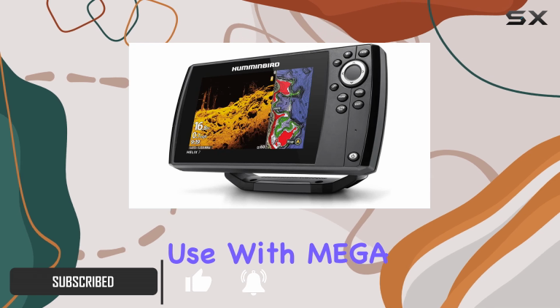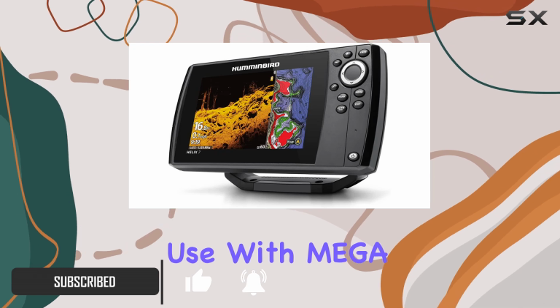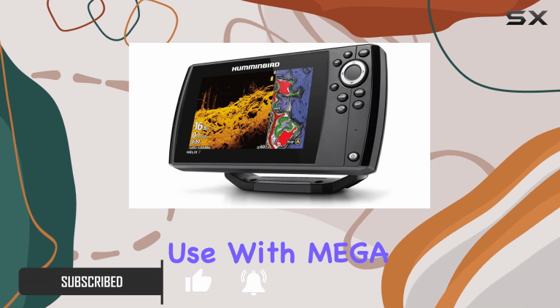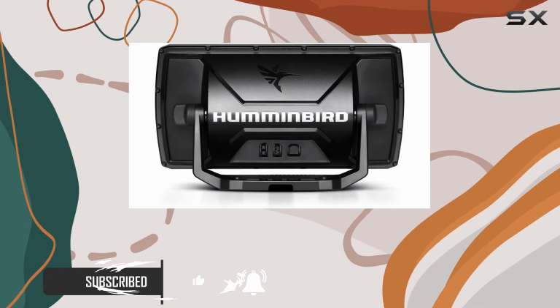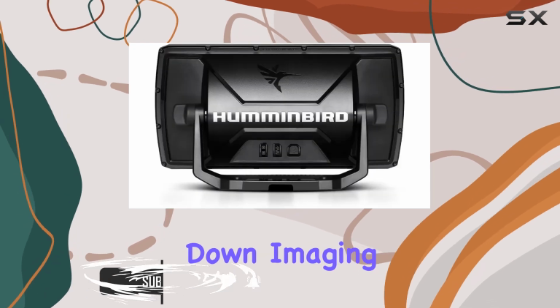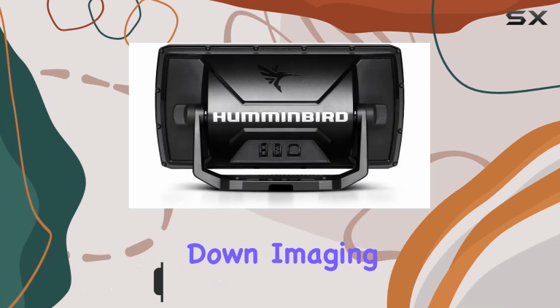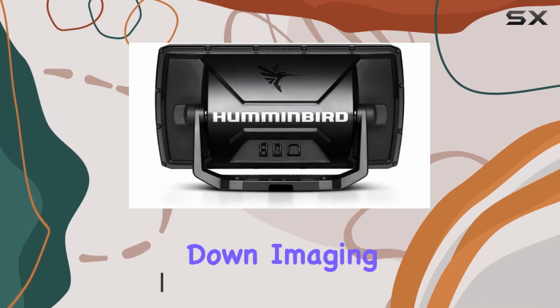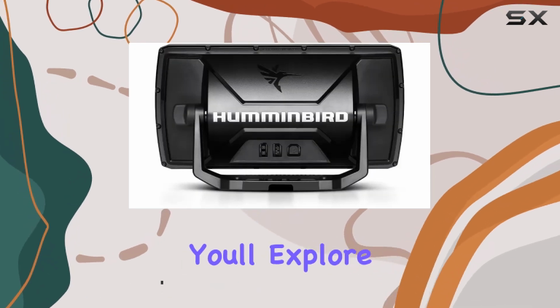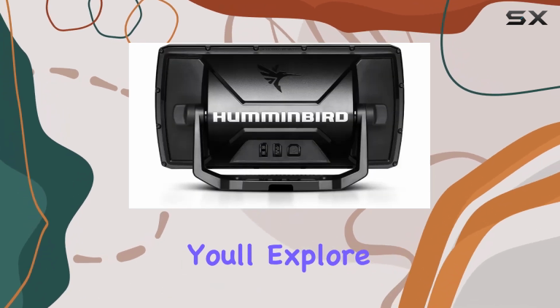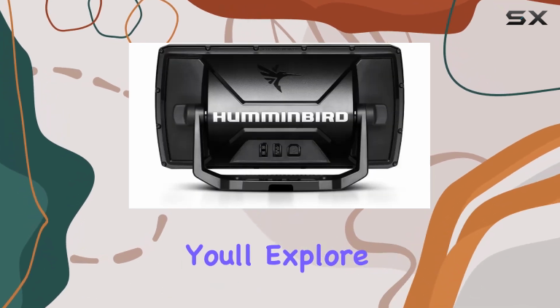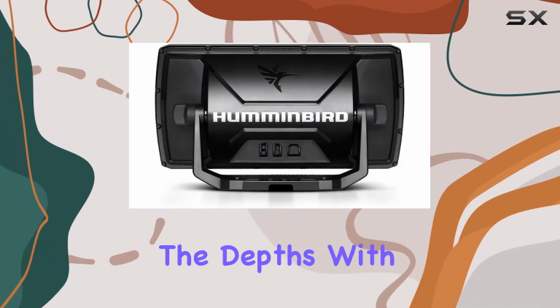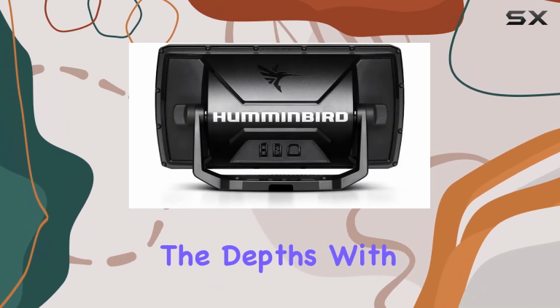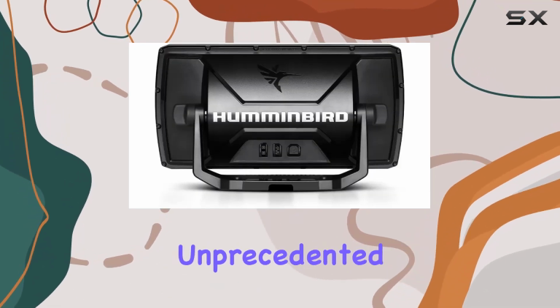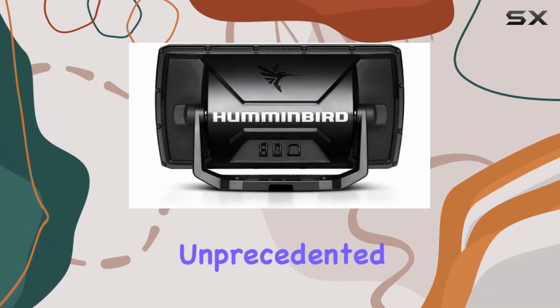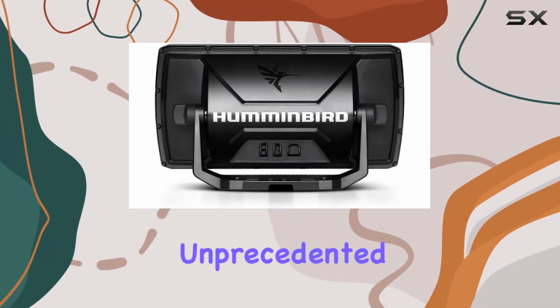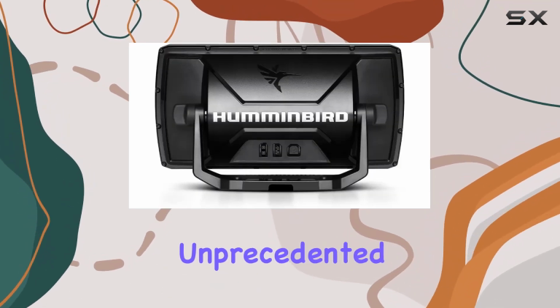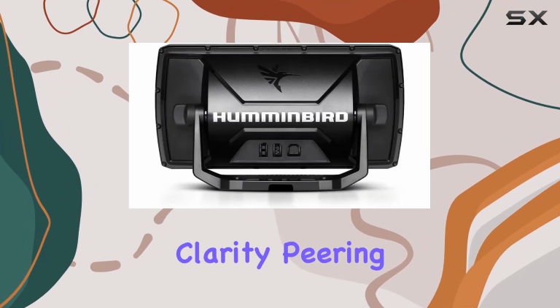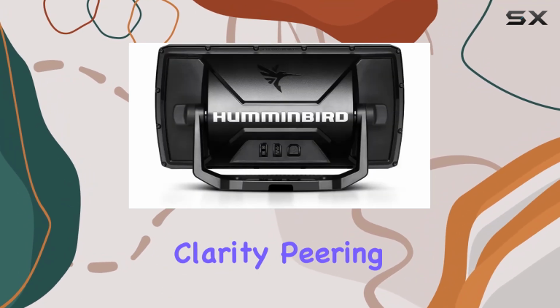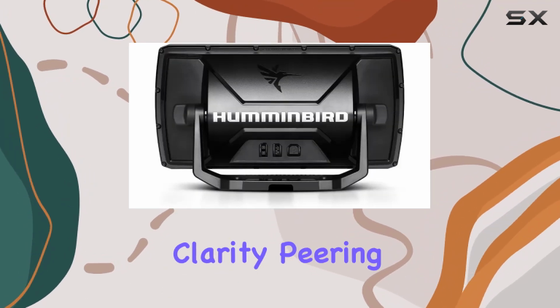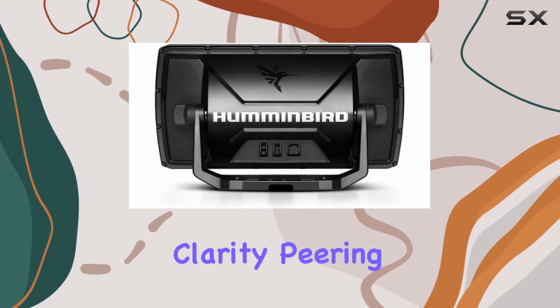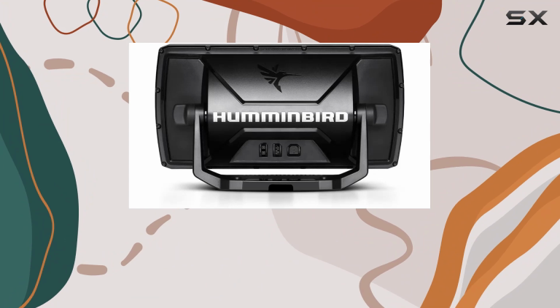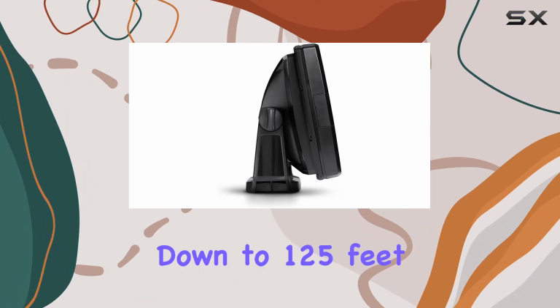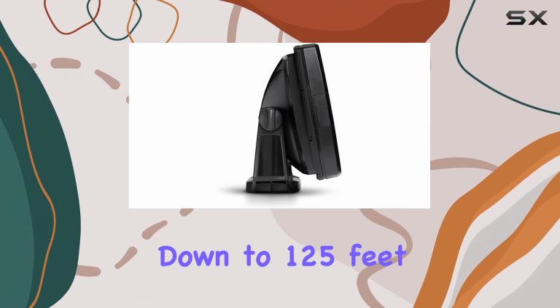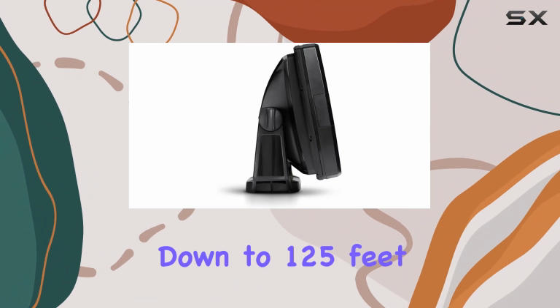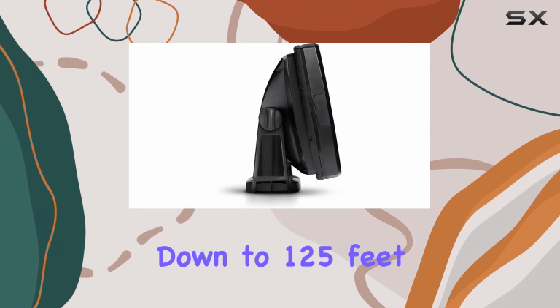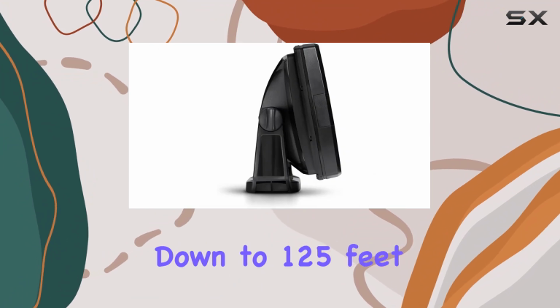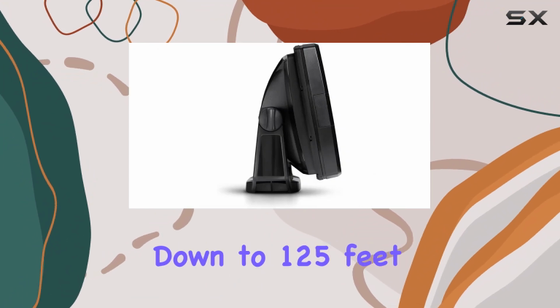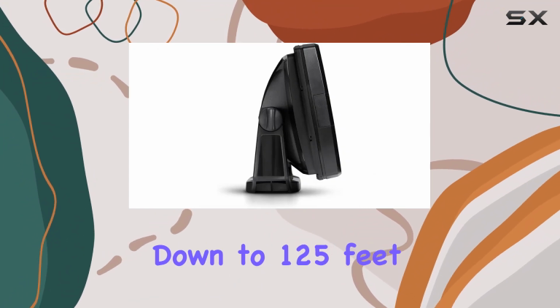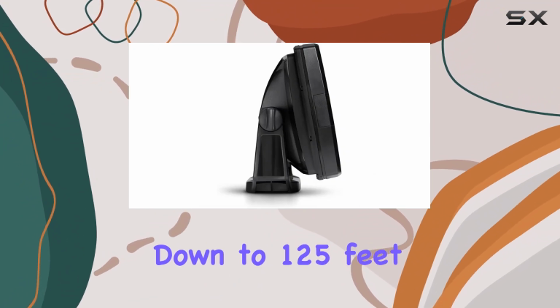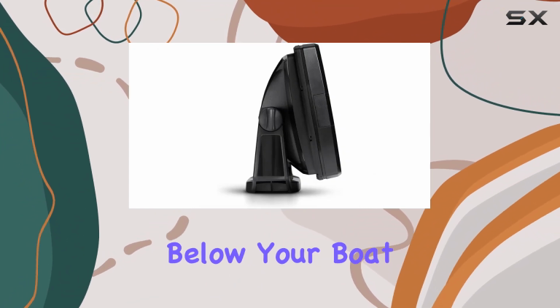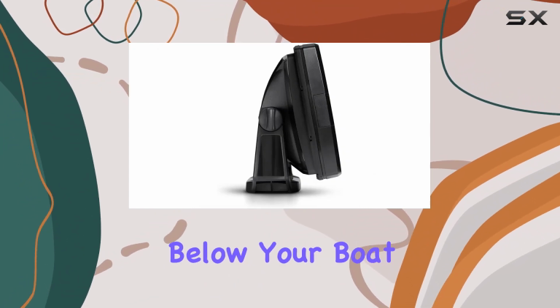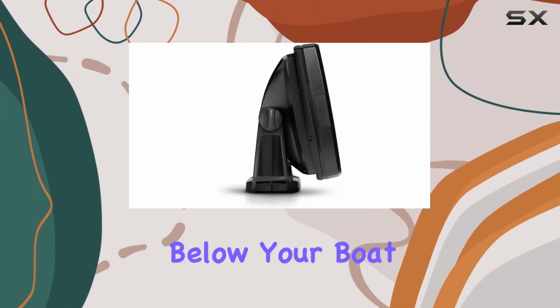With Megadown imaging, you'll explore the depths with unprecedented clarity, peering down to 125 feet below your boat.